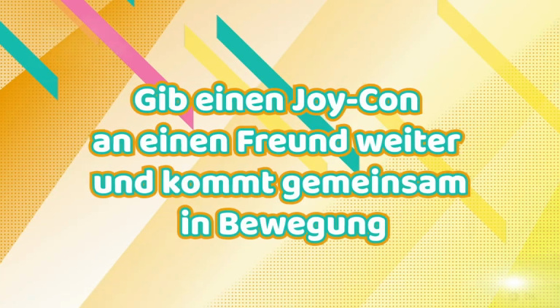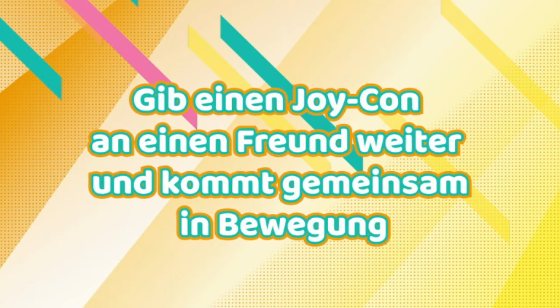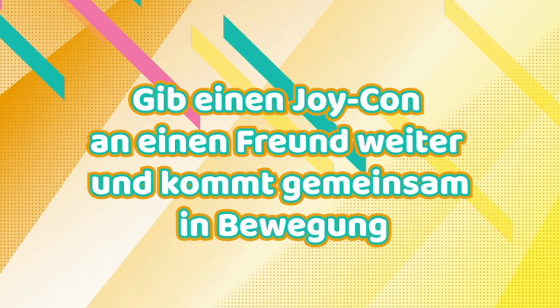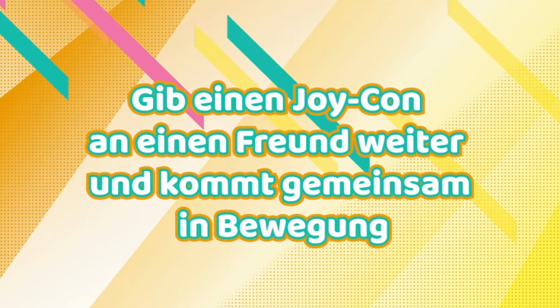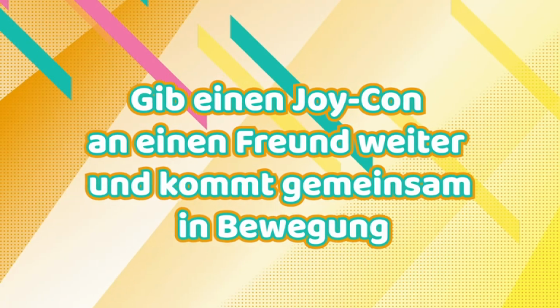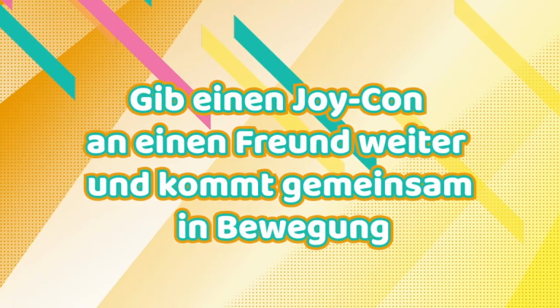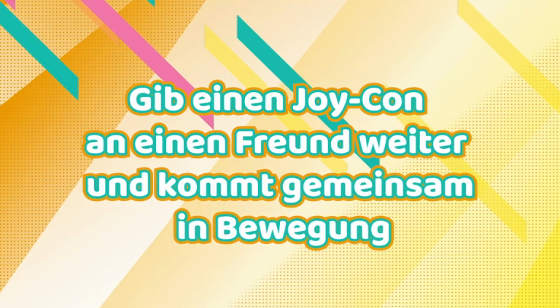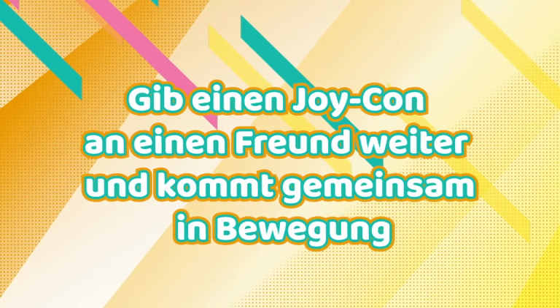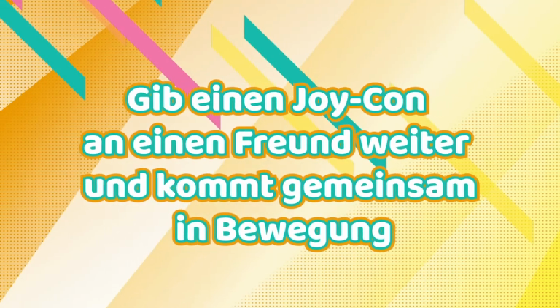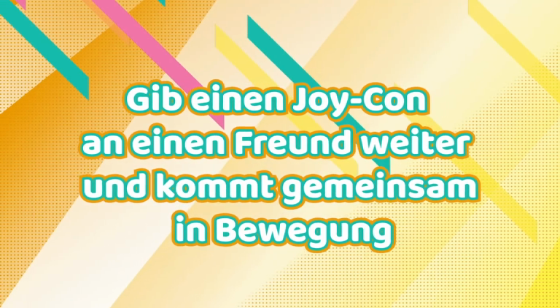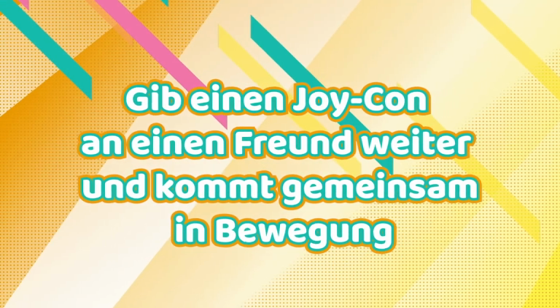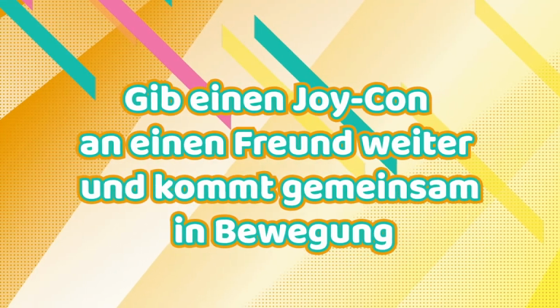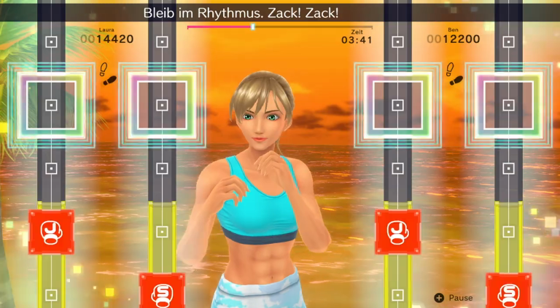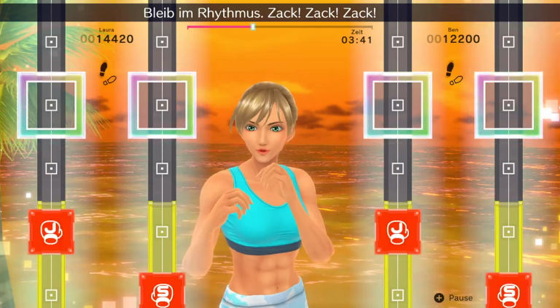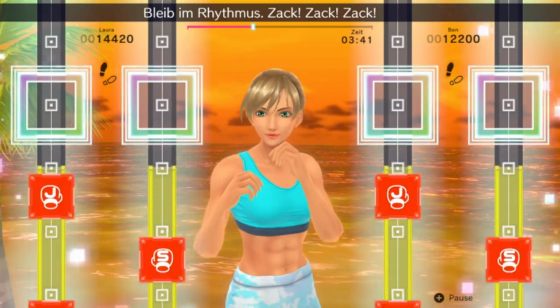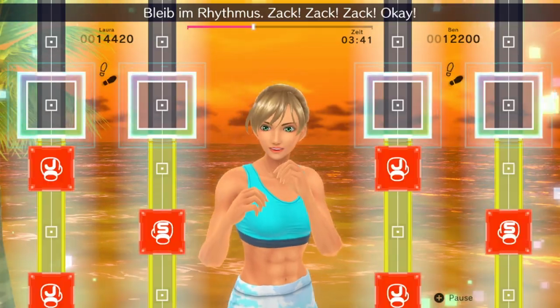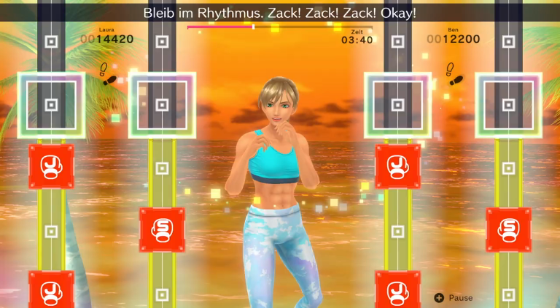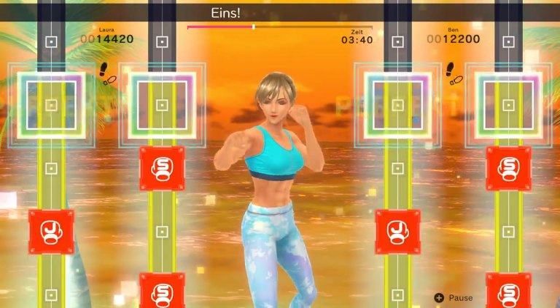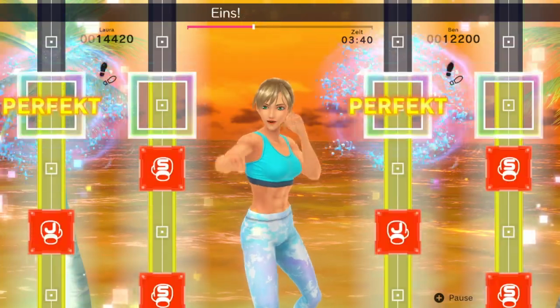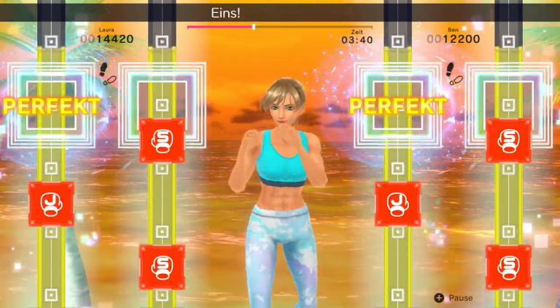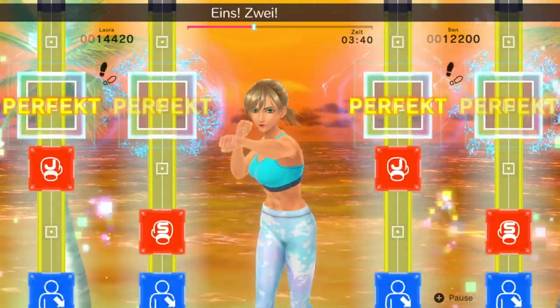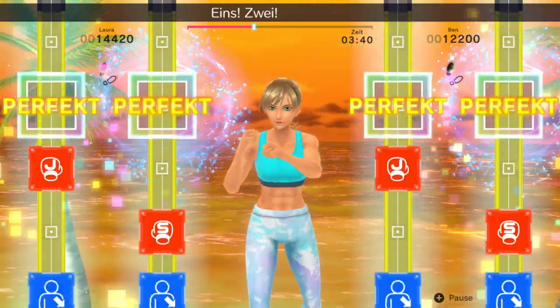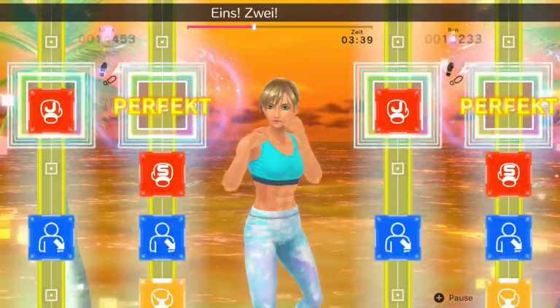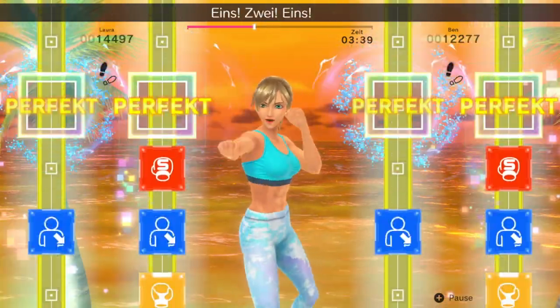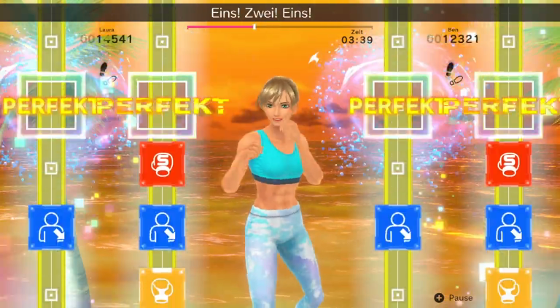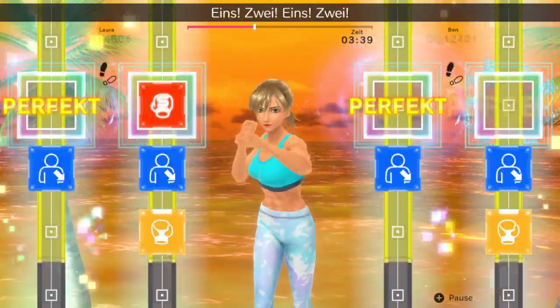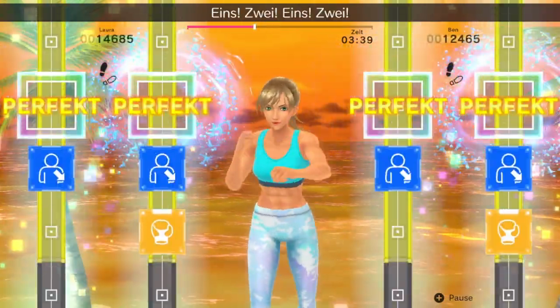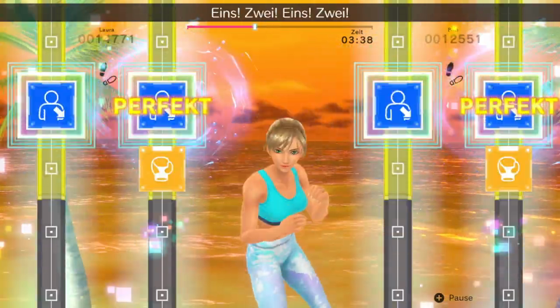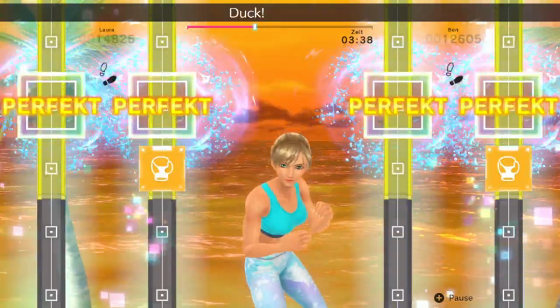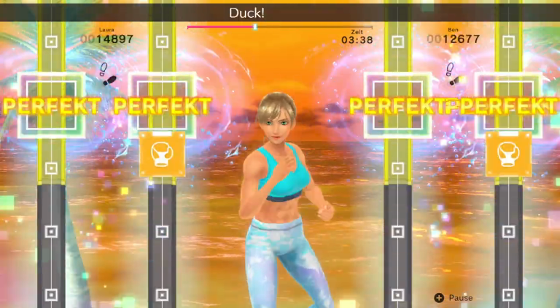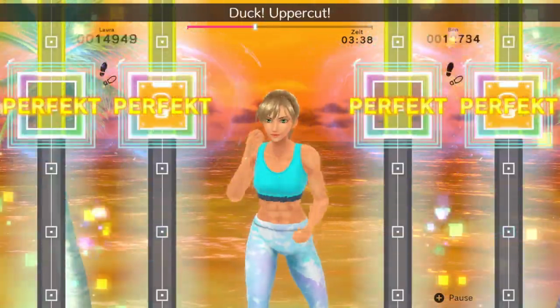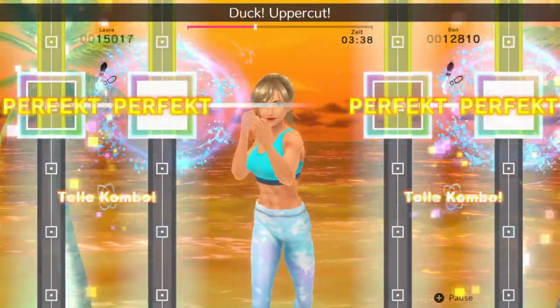Two-player mode is ready to go. Boom, okay. One, two, one, two, duck! Uppercut!